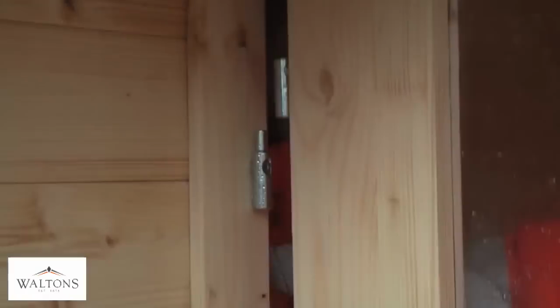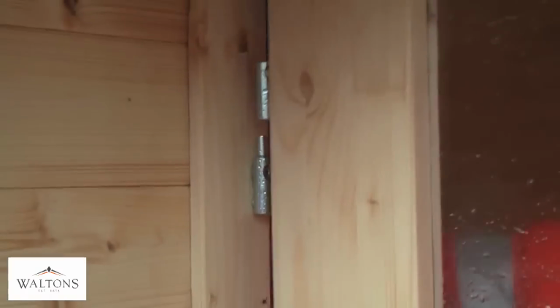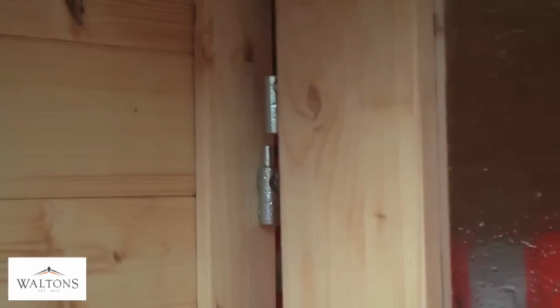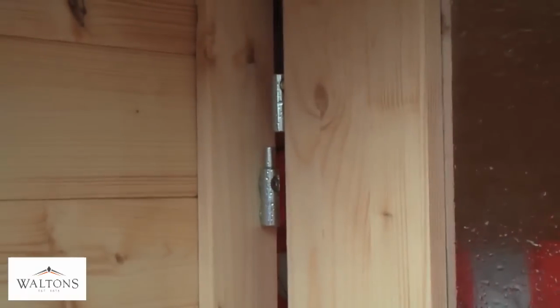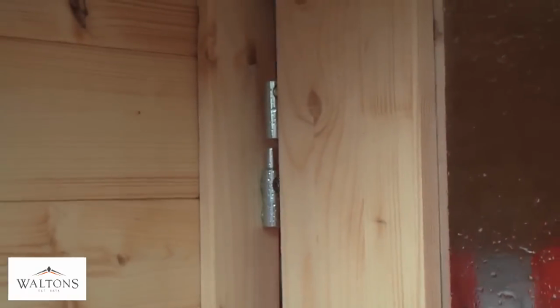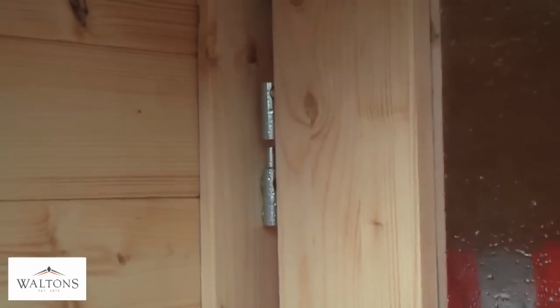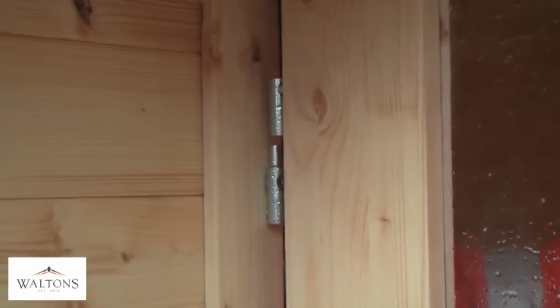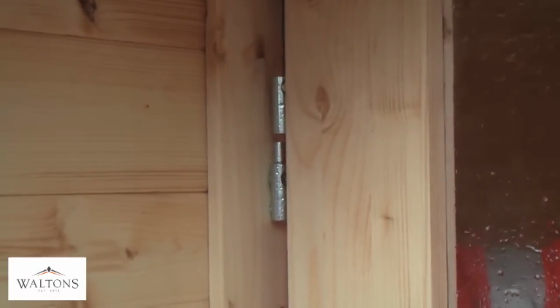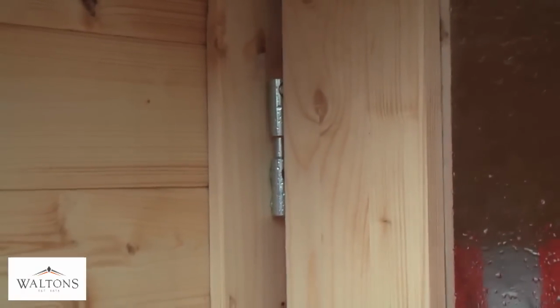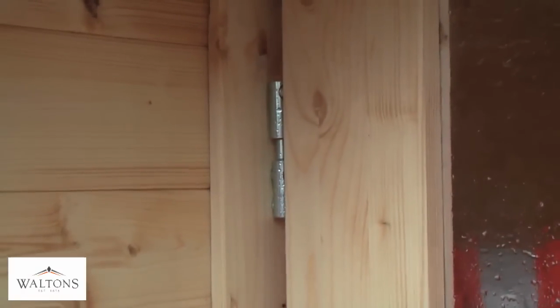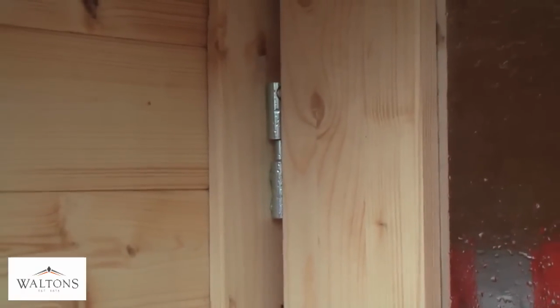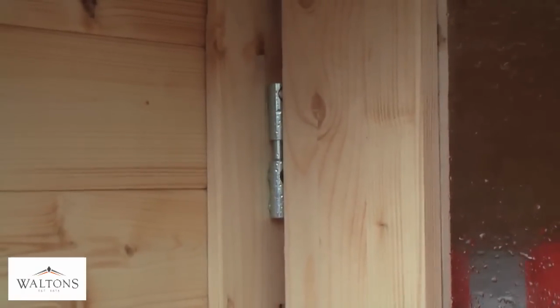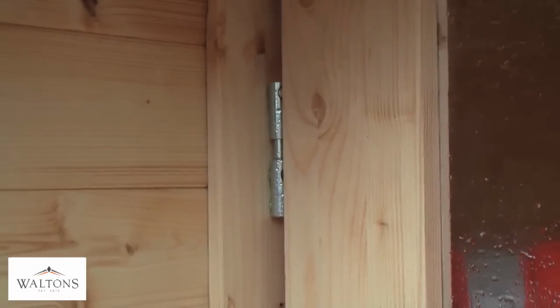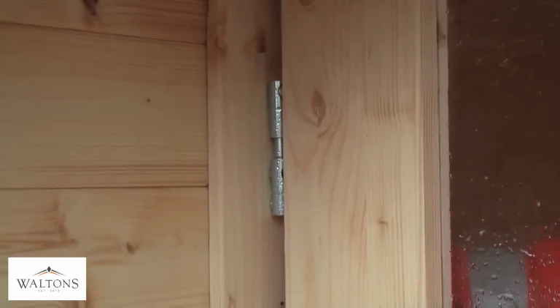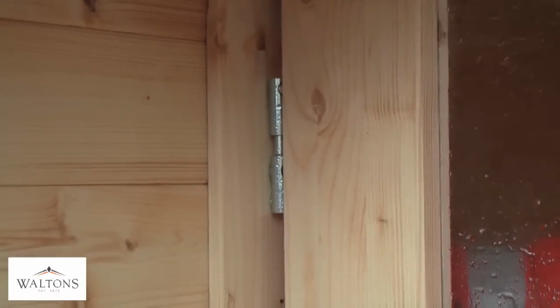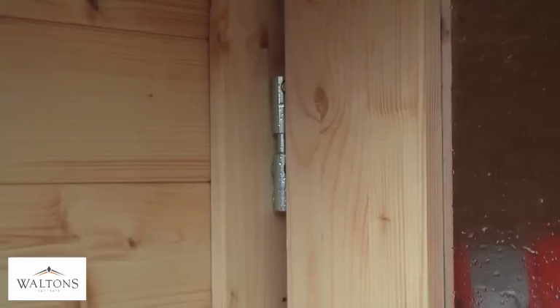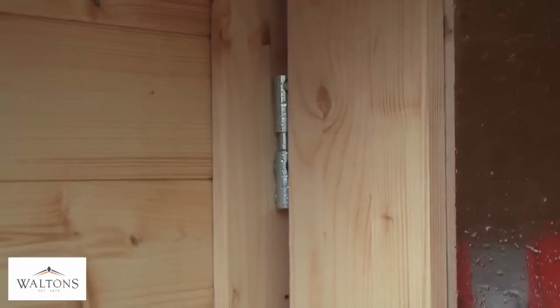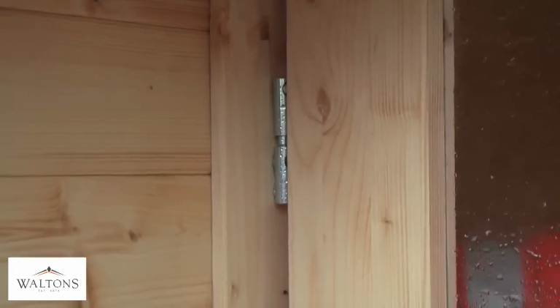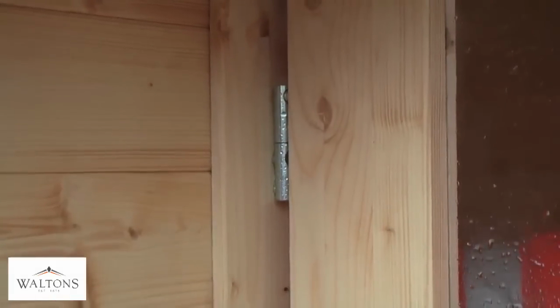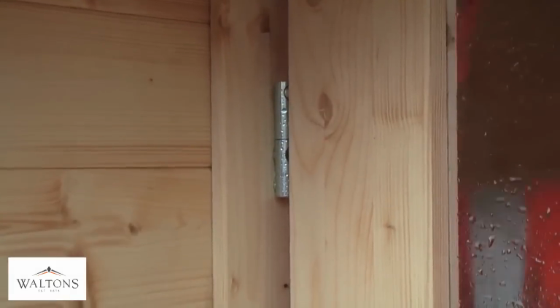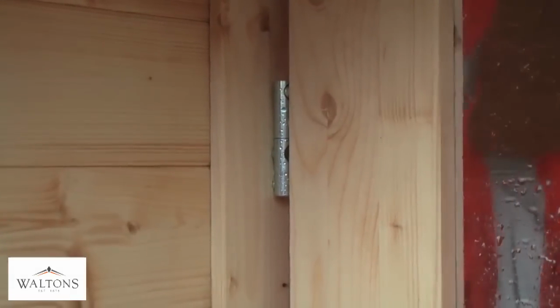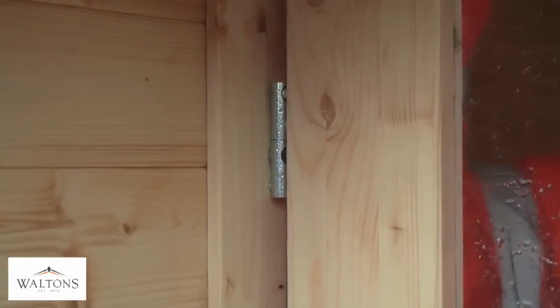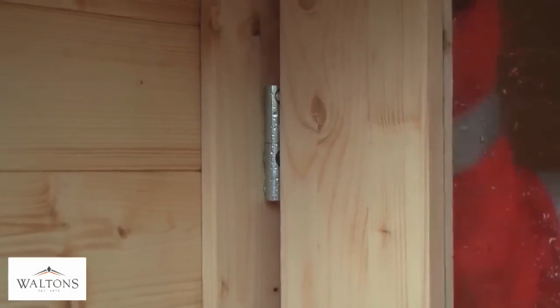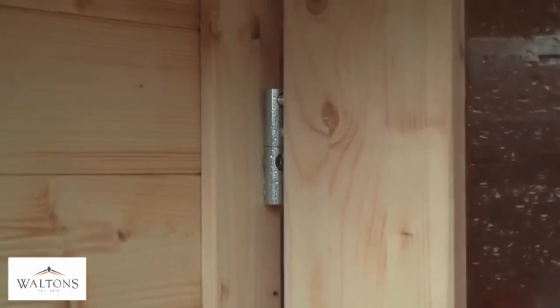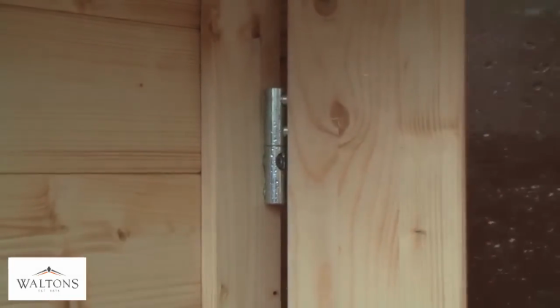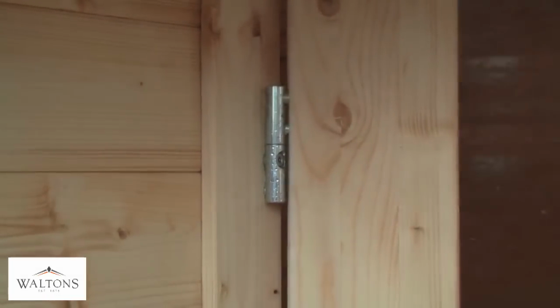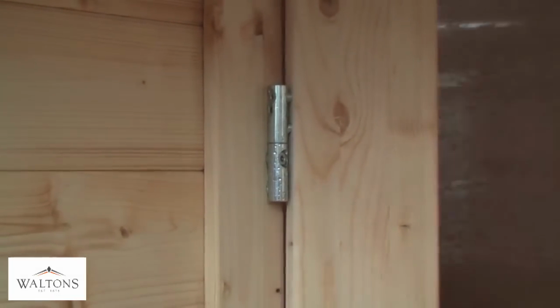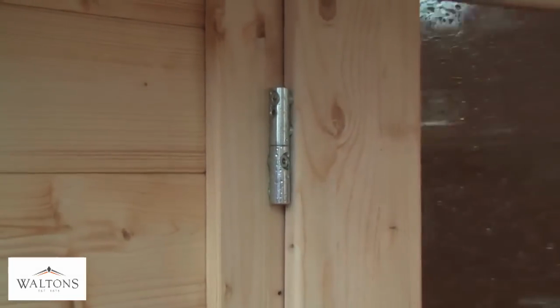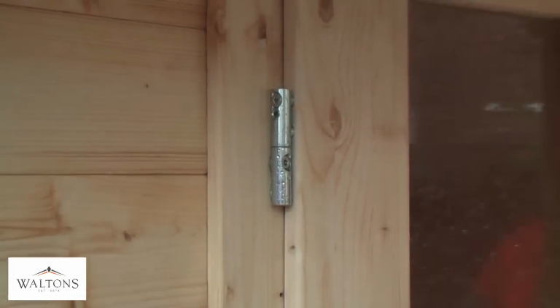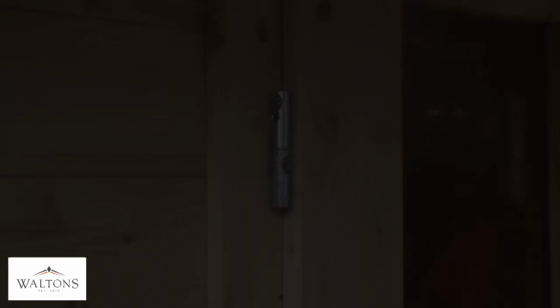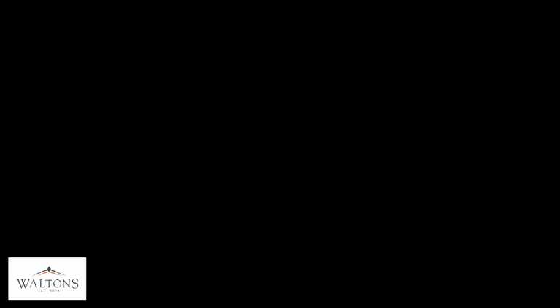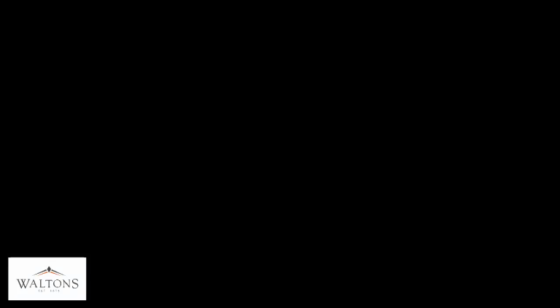Simply line up the bowels of the door hinges with that of the framework and slot the doors down. Once closed, the doors are covered by the framework, preventing their removal for security.